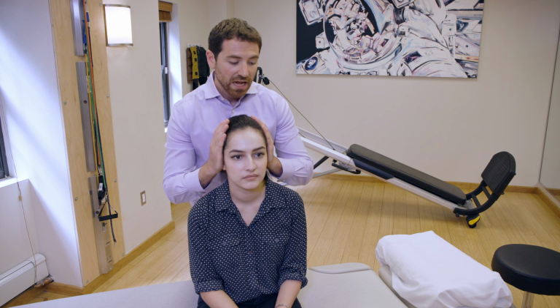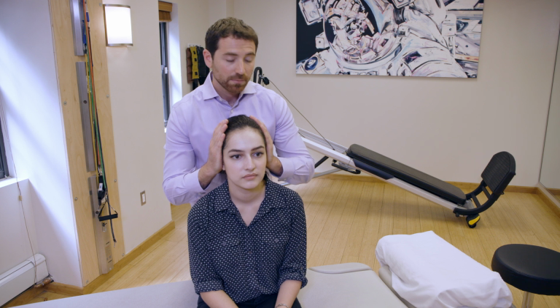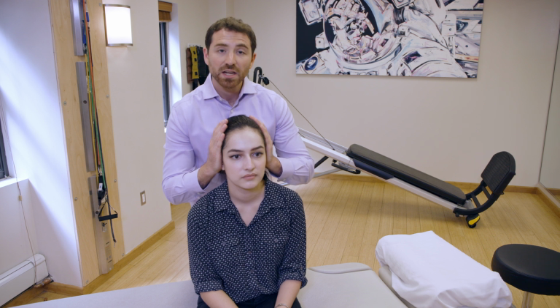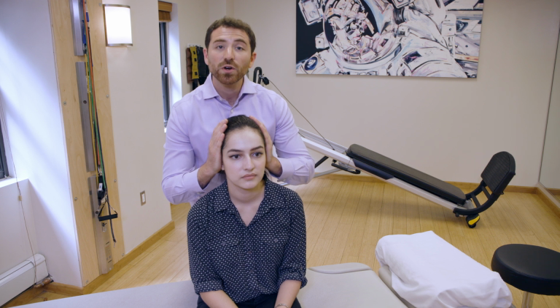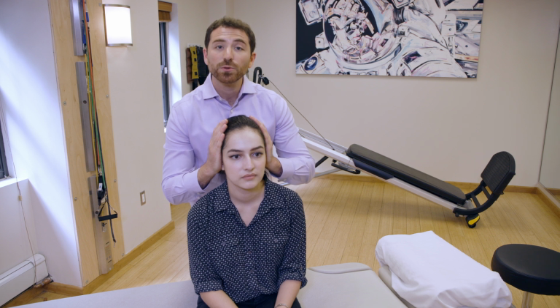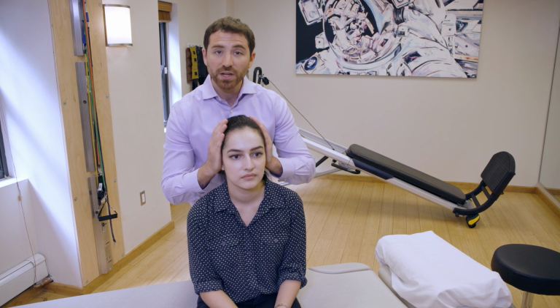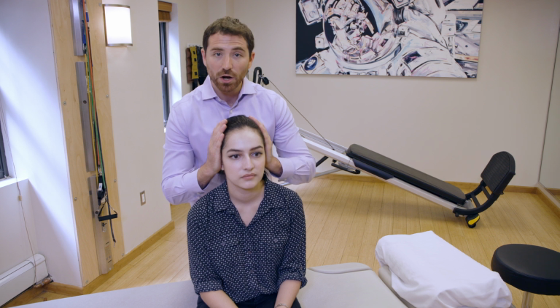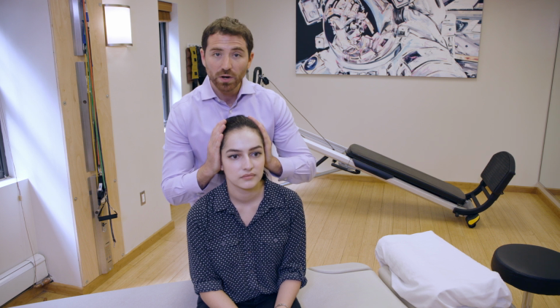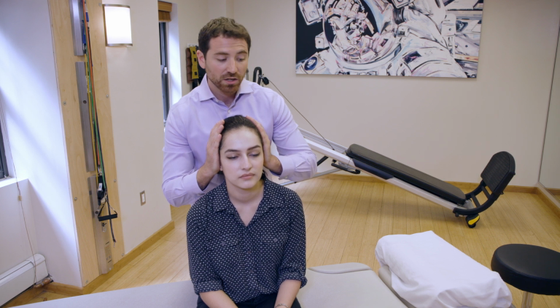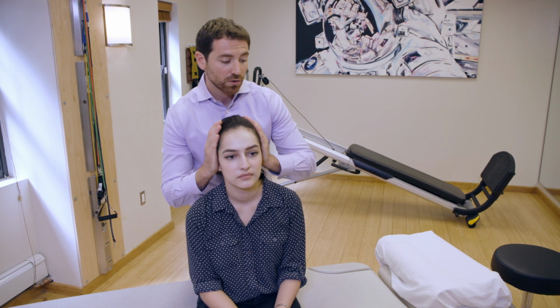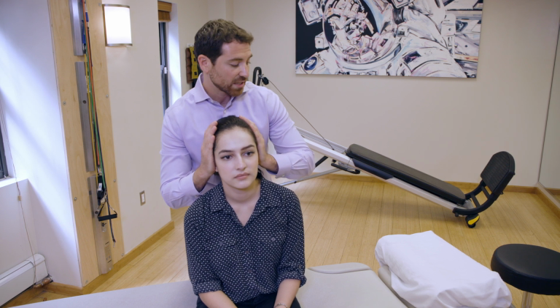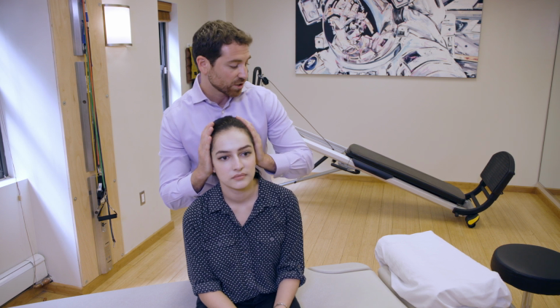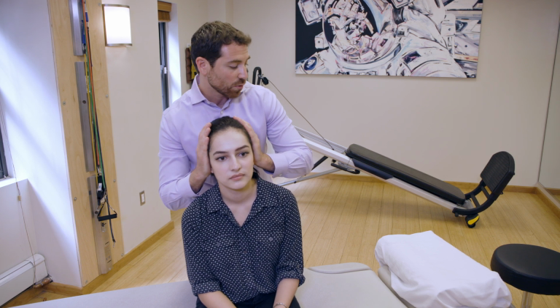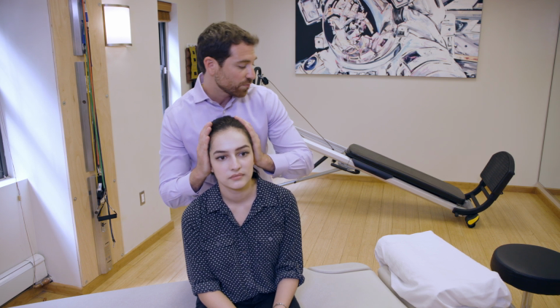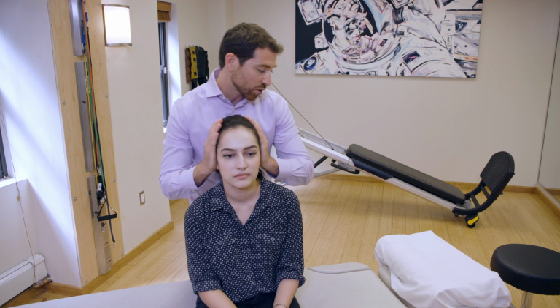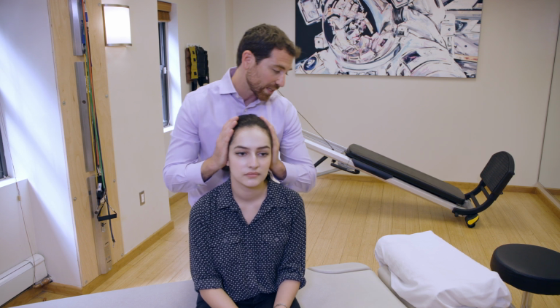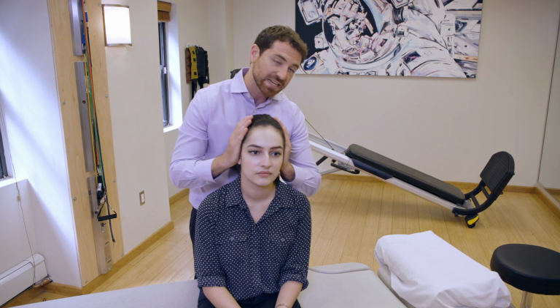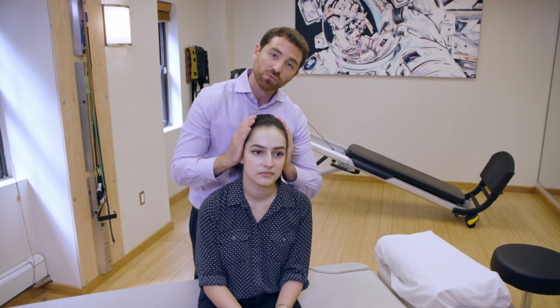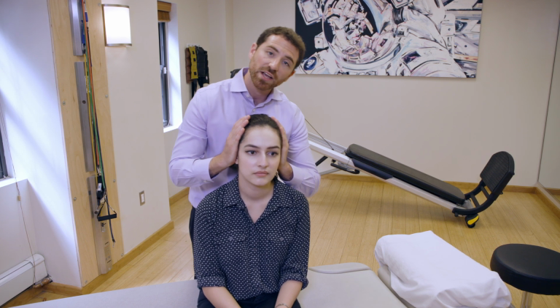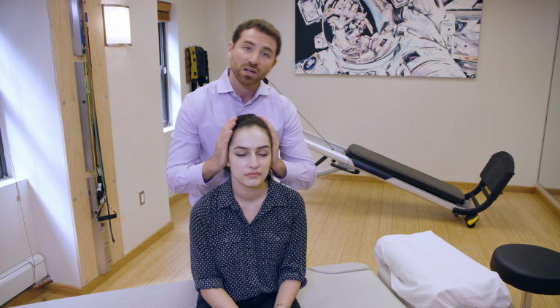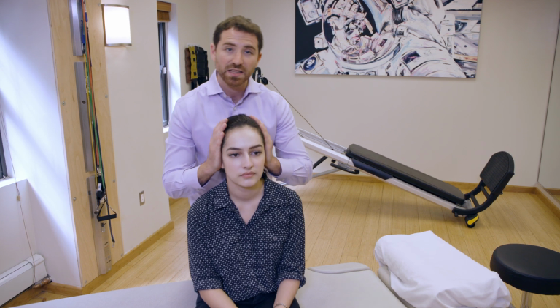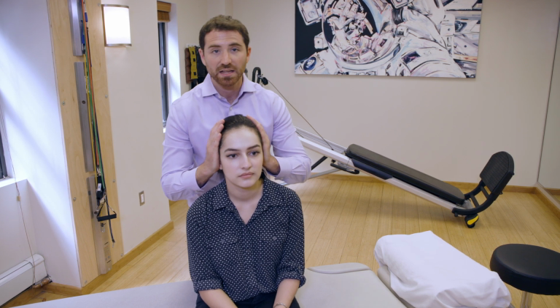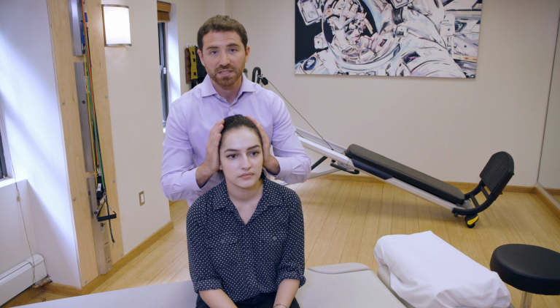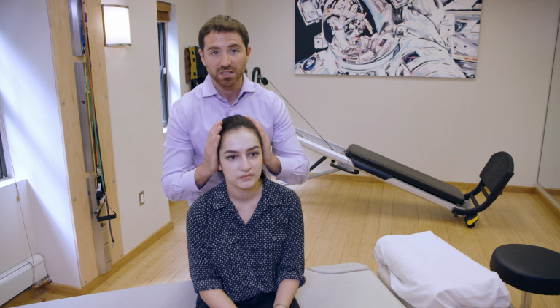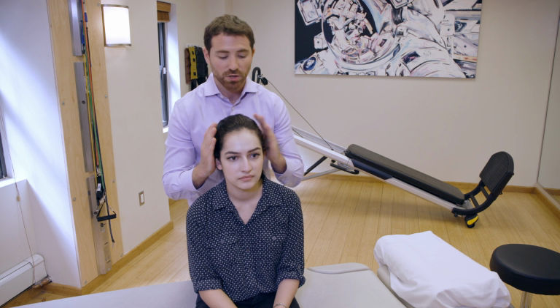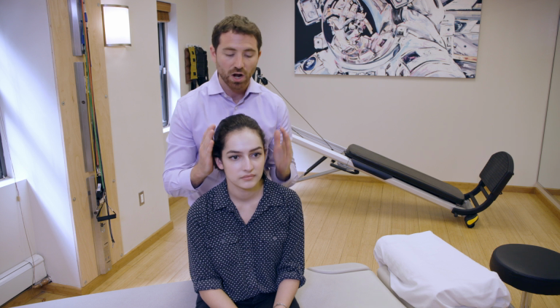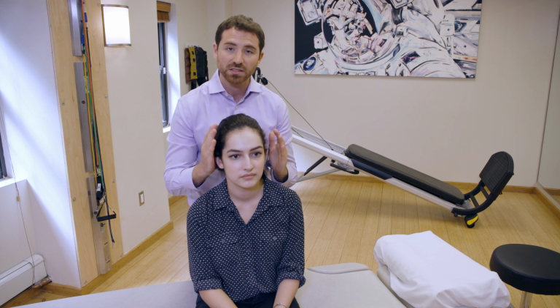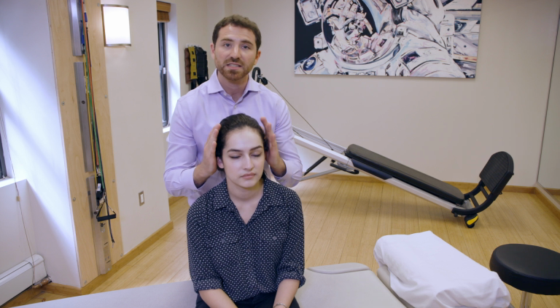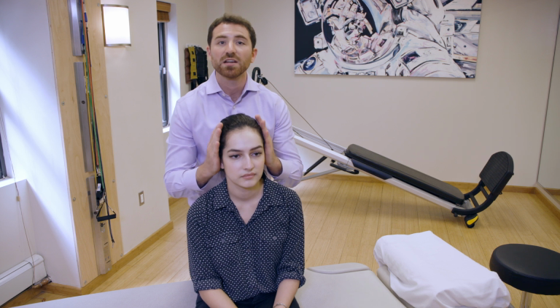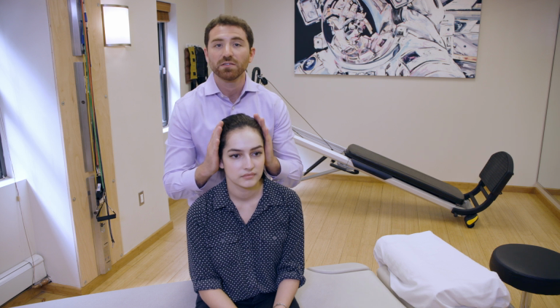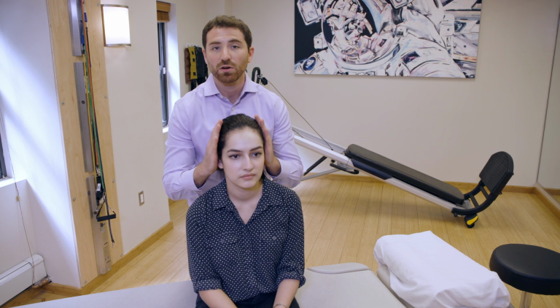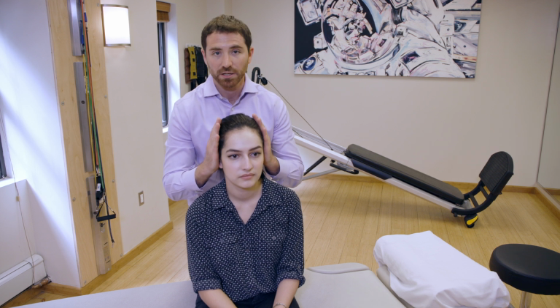I'm going to say one, two, three, go — and on go, the patient is going to go very quickly down onto the left side. We're going onto the side of the involved ear.